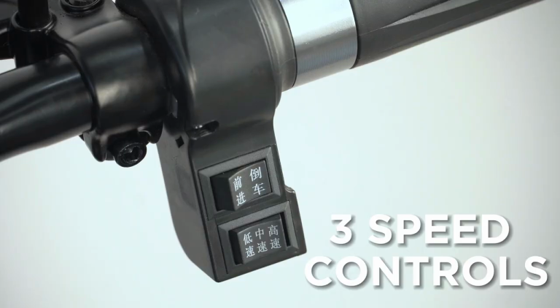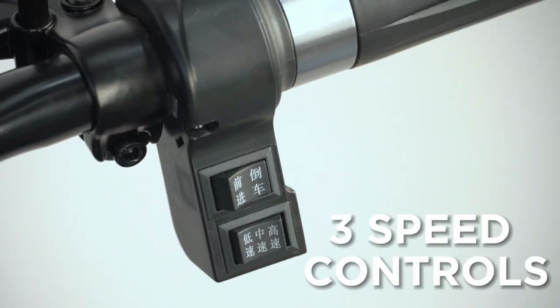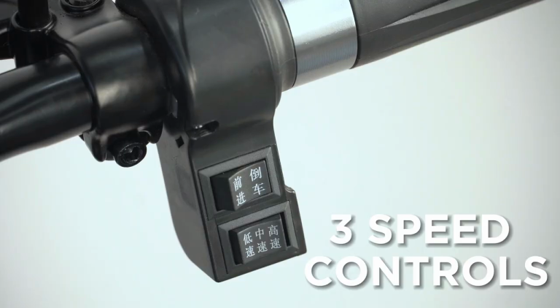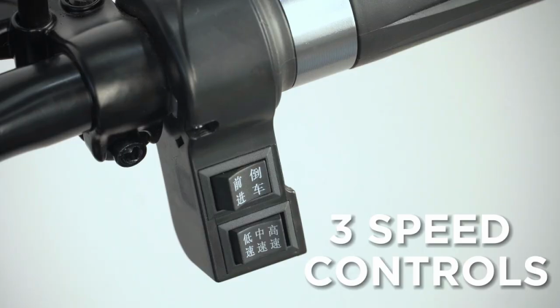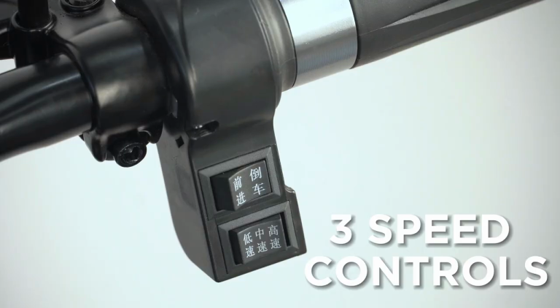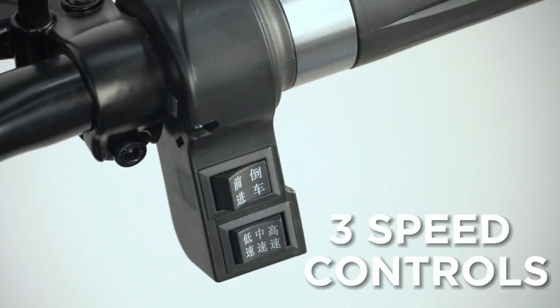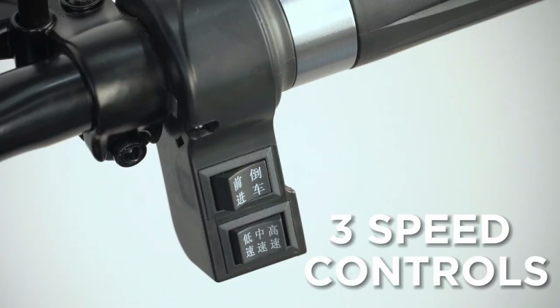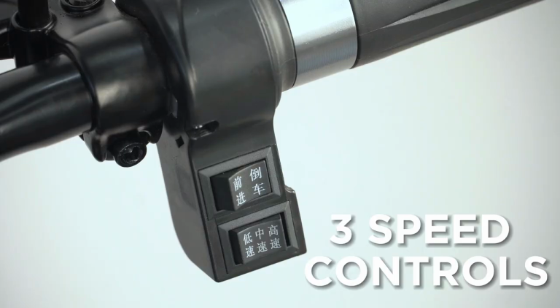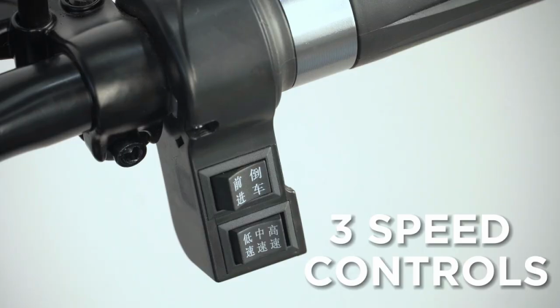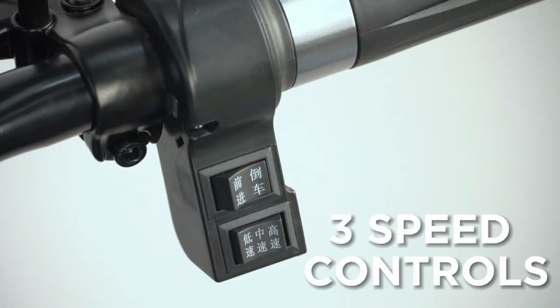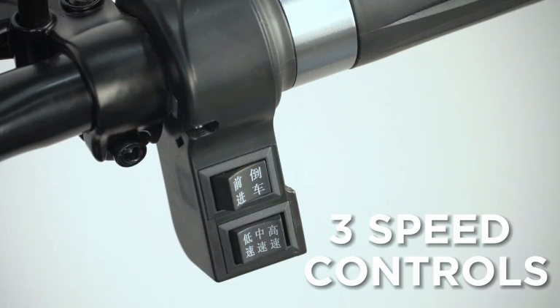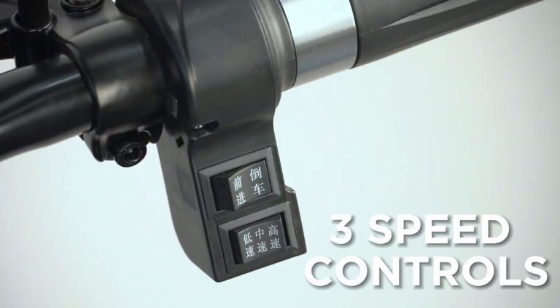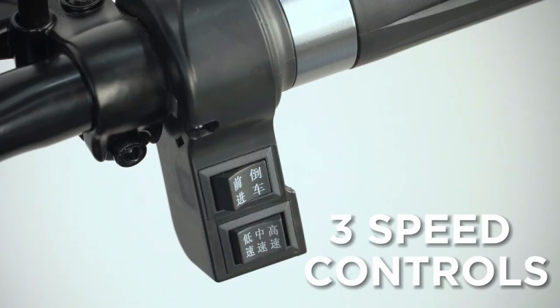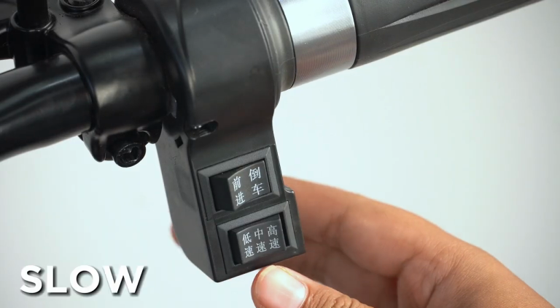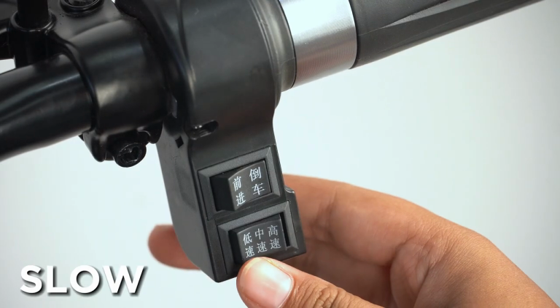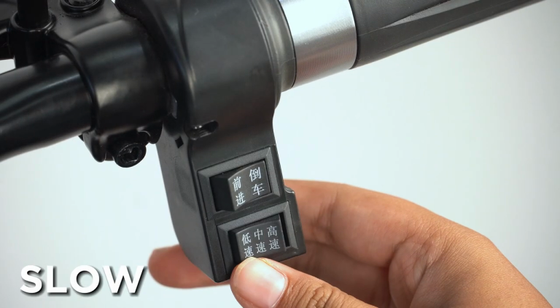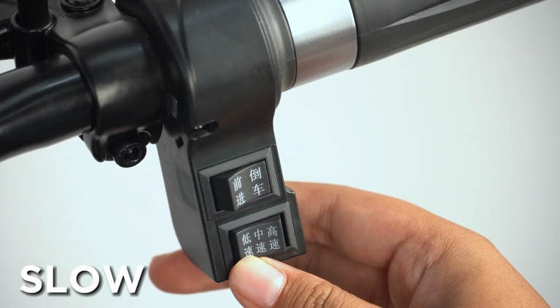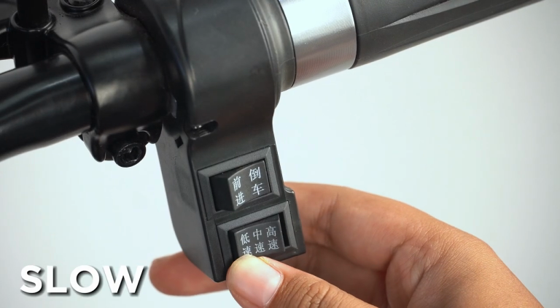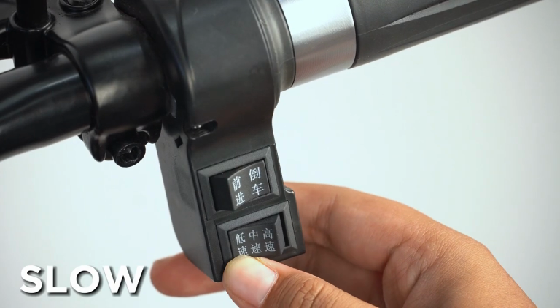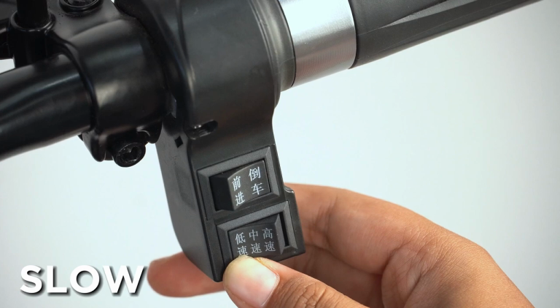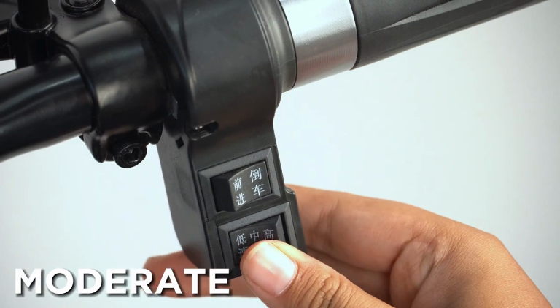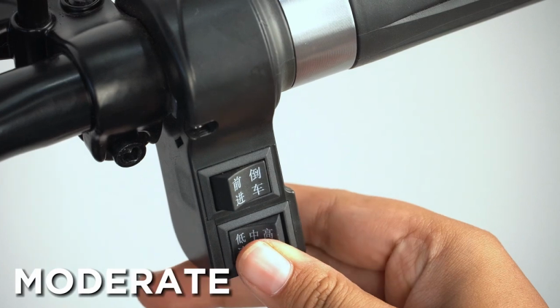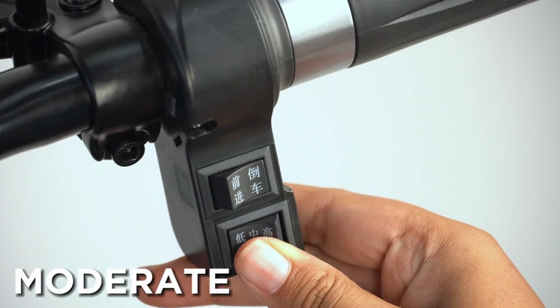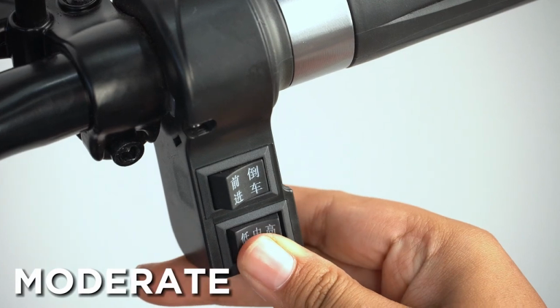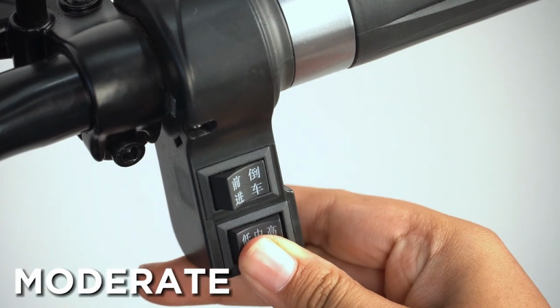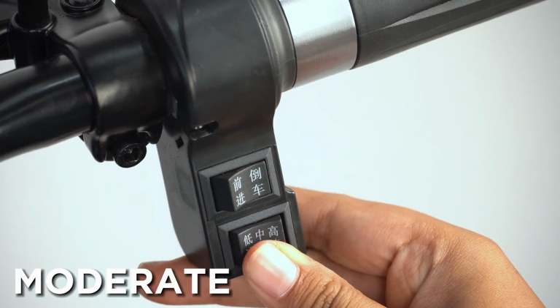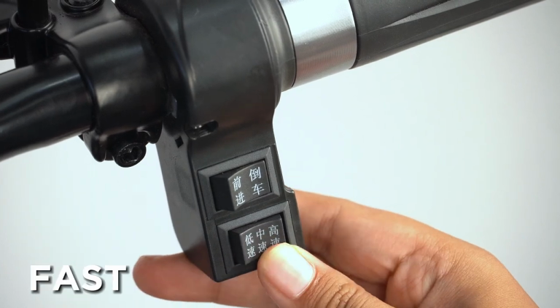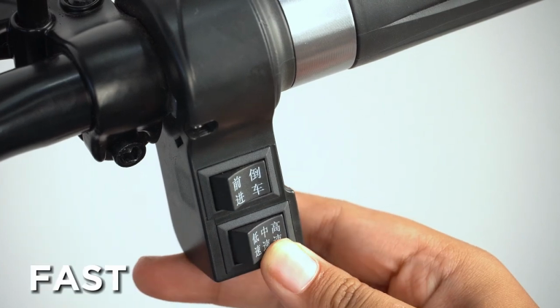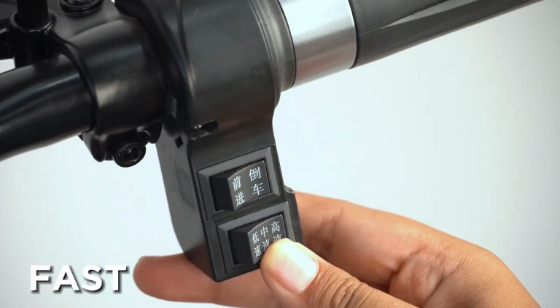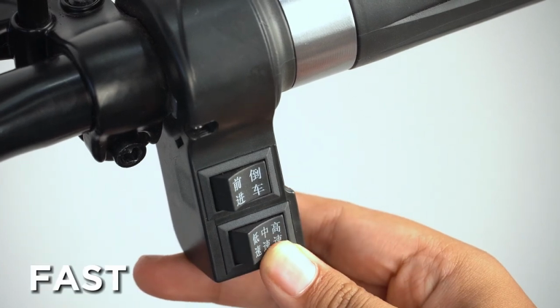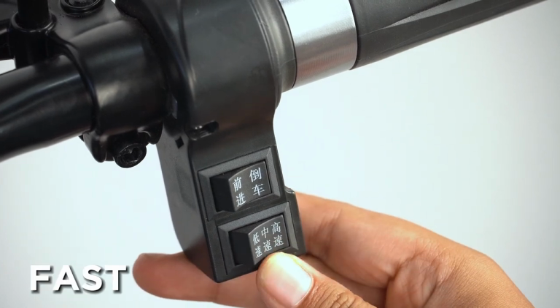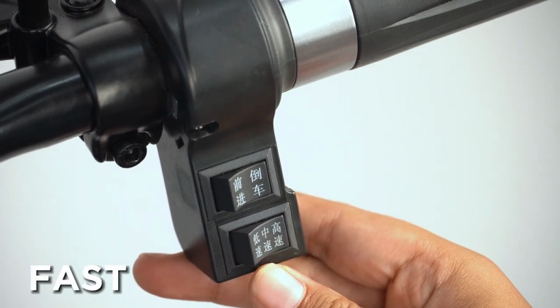There are three speed controls: slow, moderate, and fast.